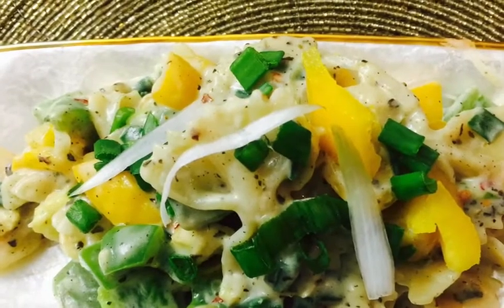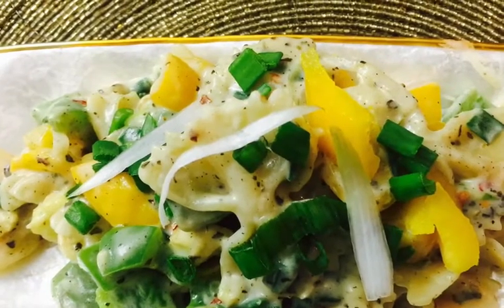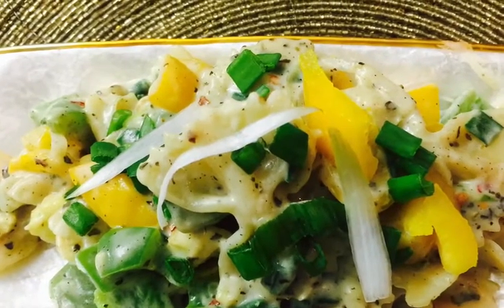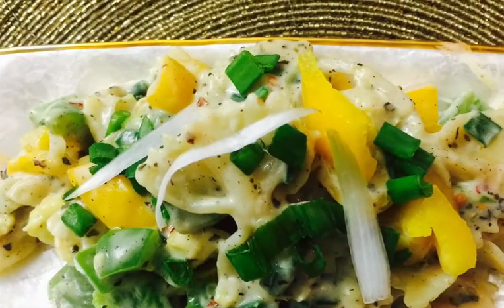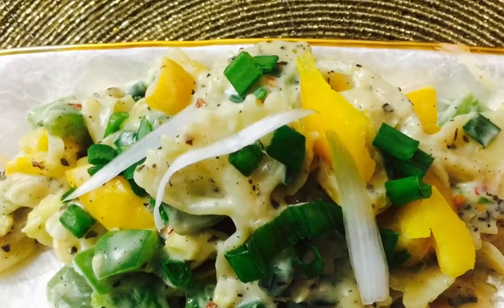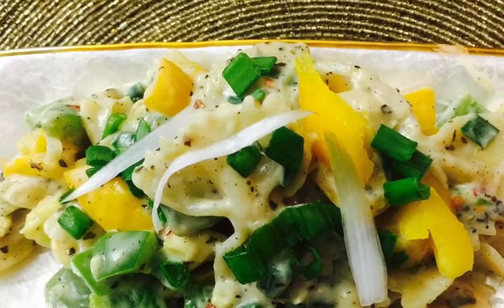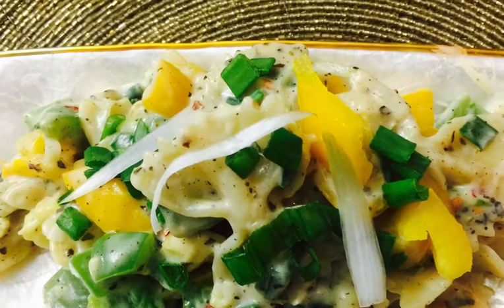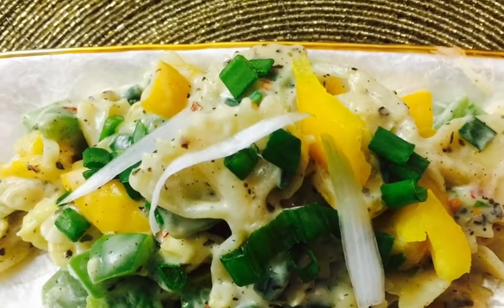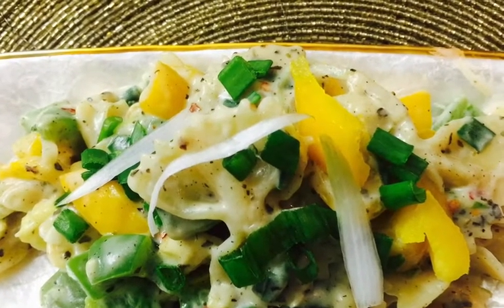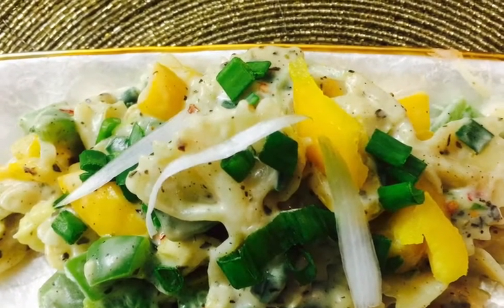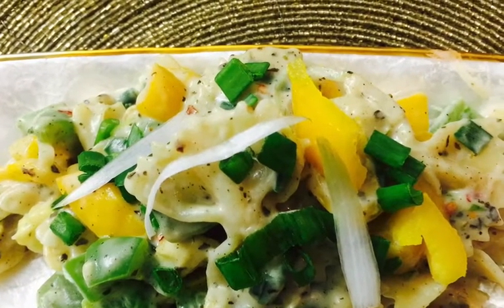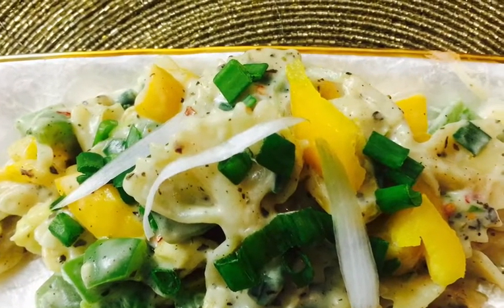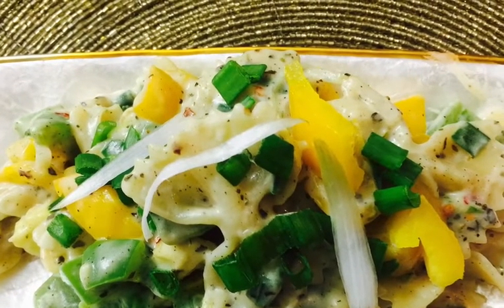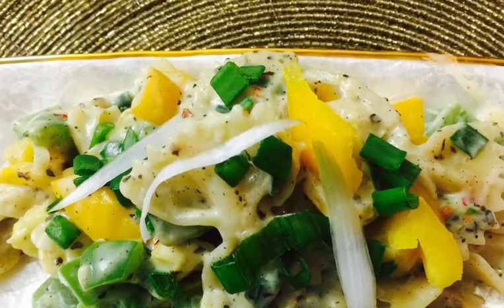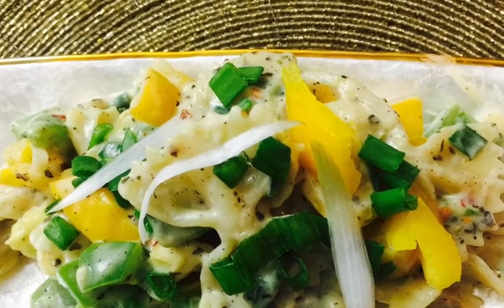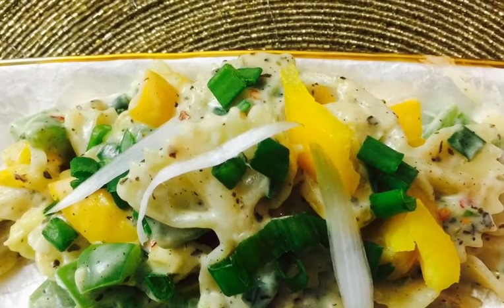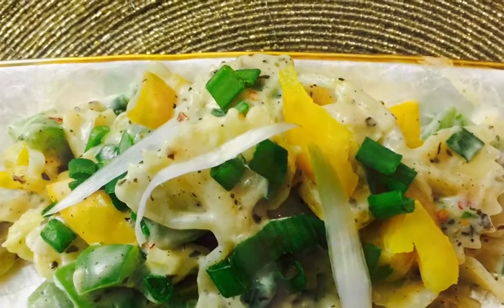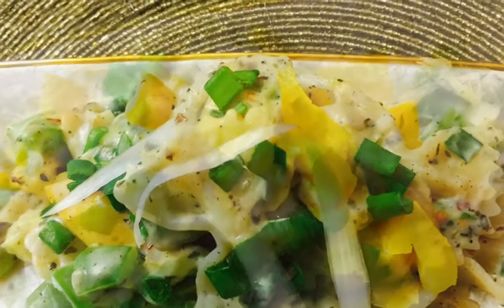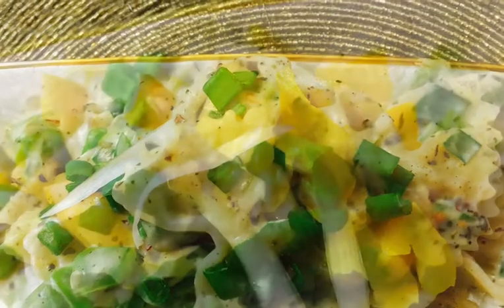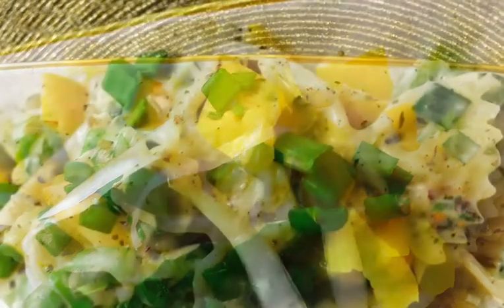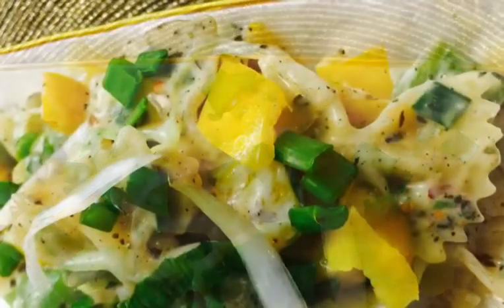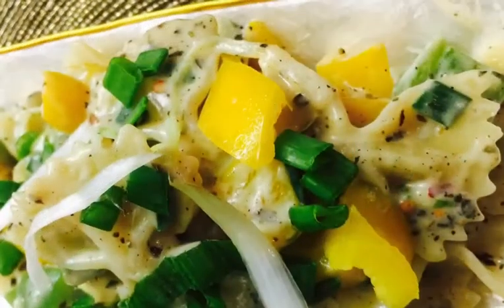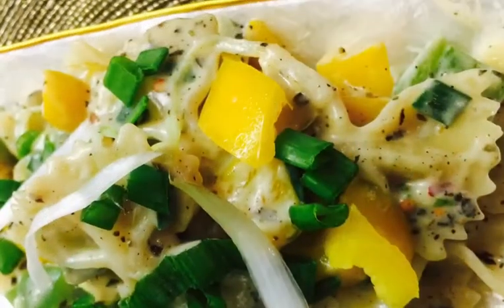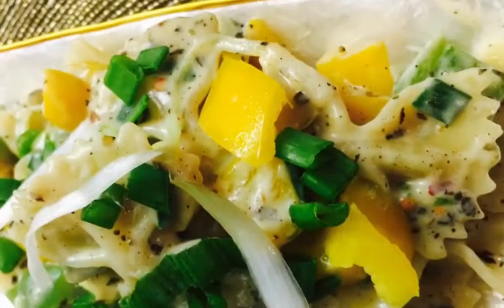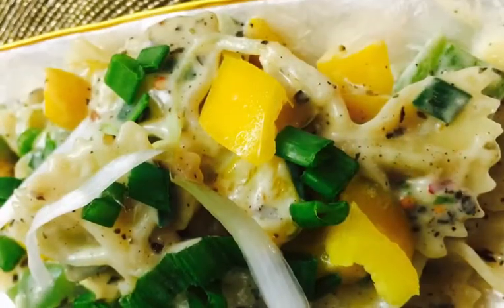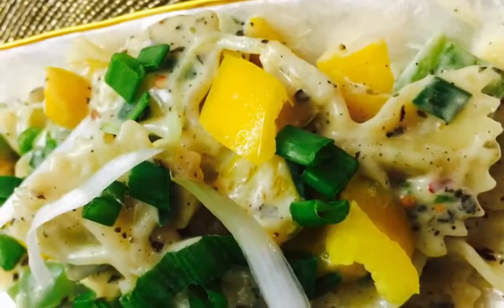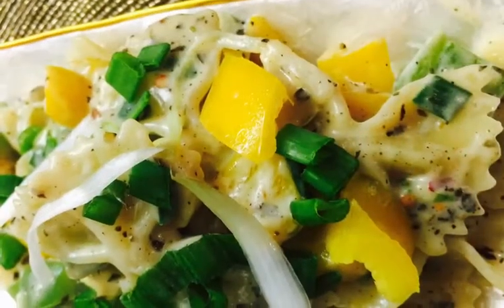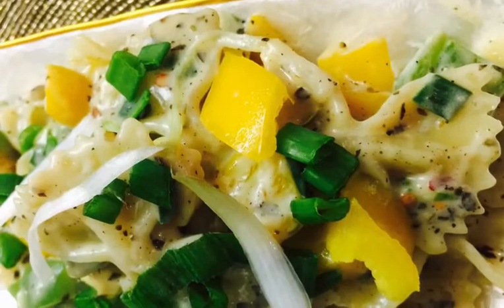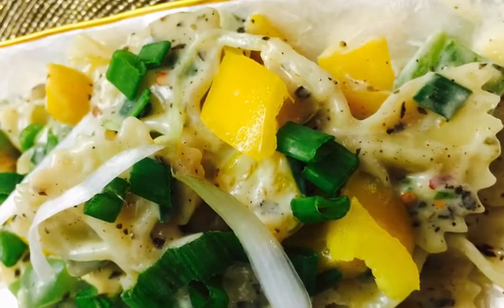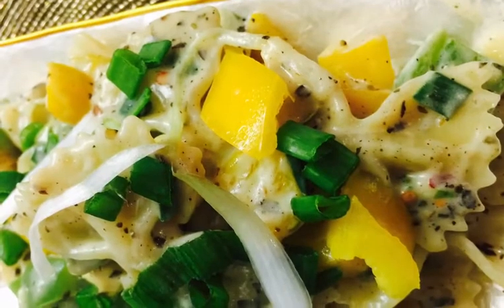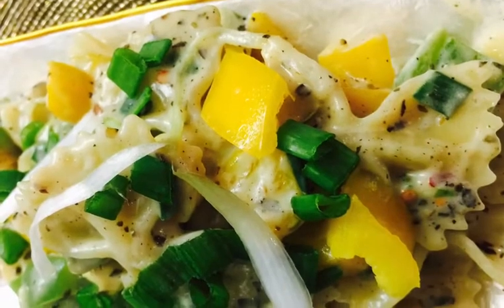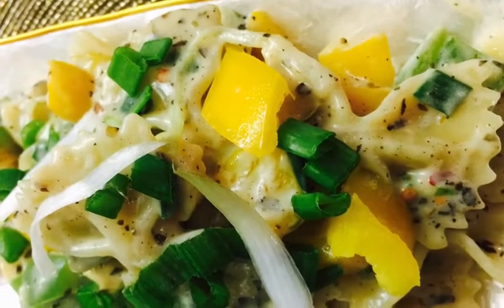If you like my recipe, then like, share and subscribe to my channel on YouTube. Thank you.